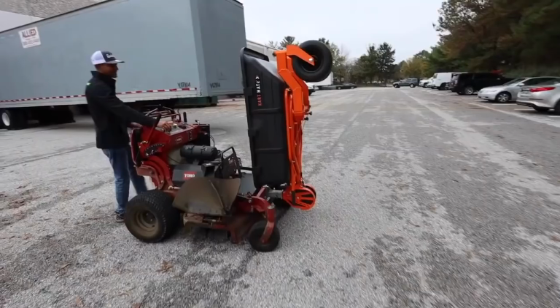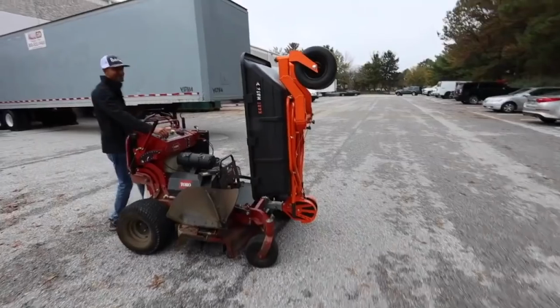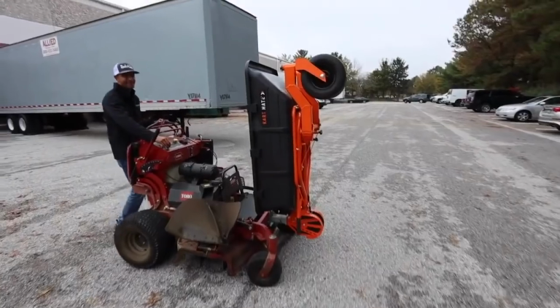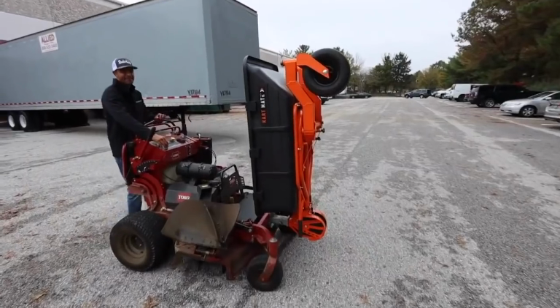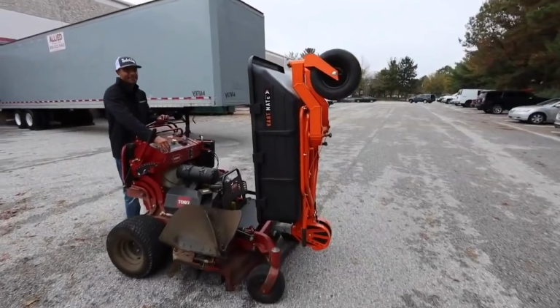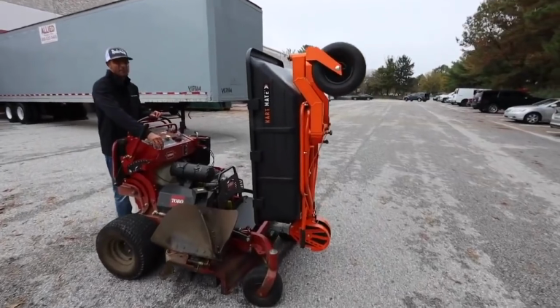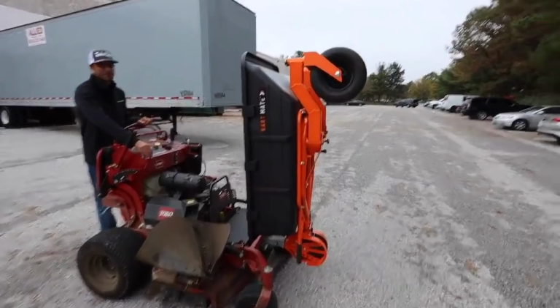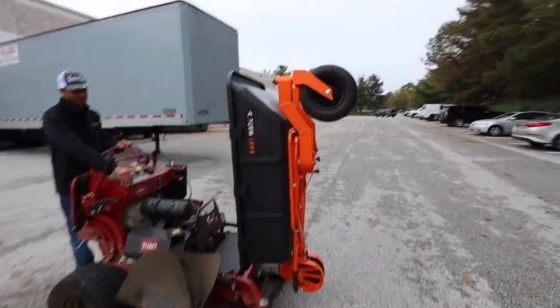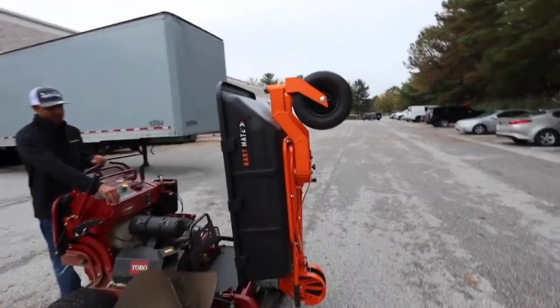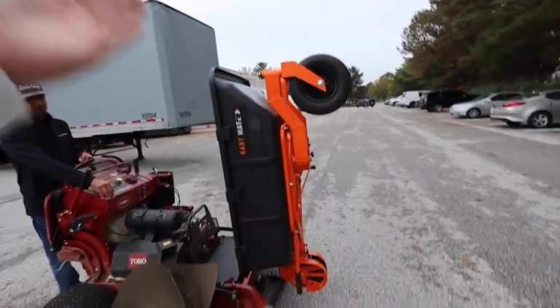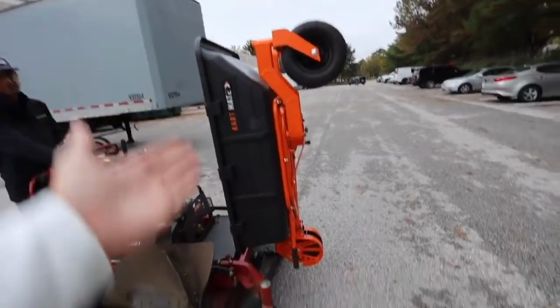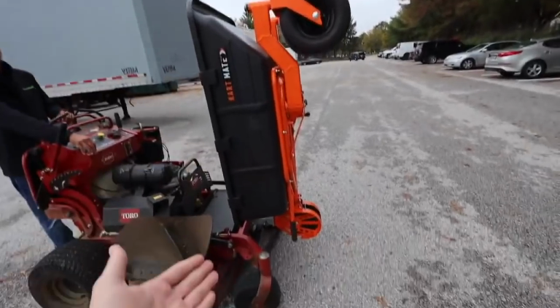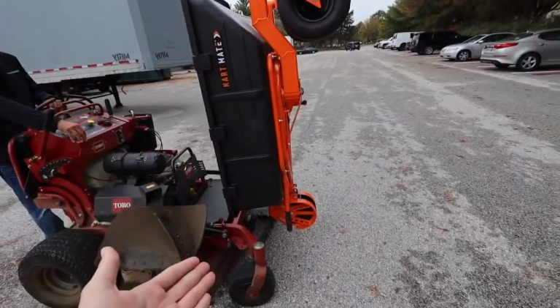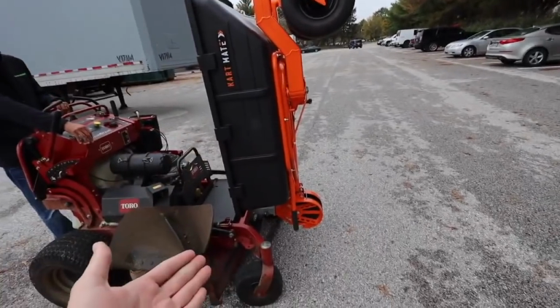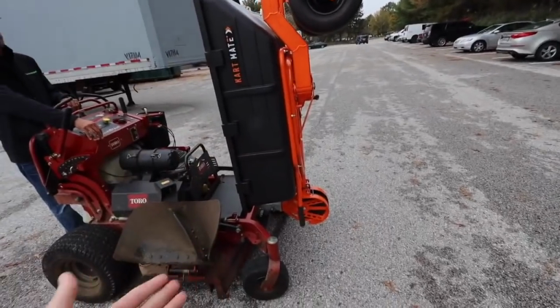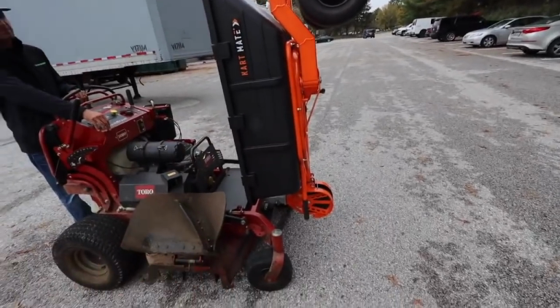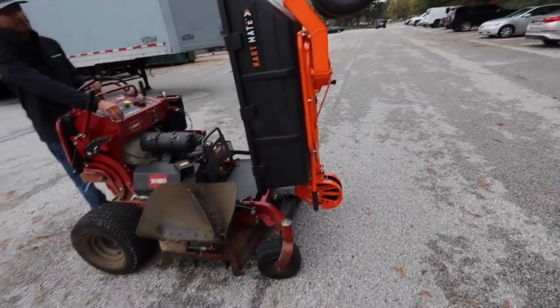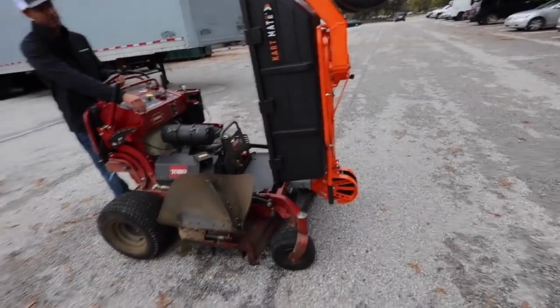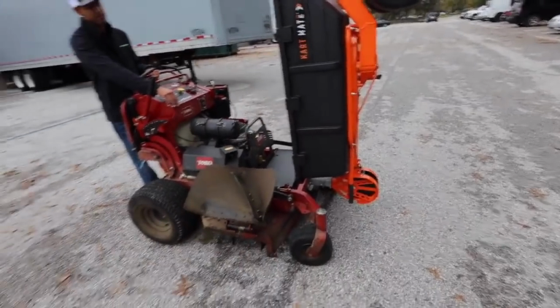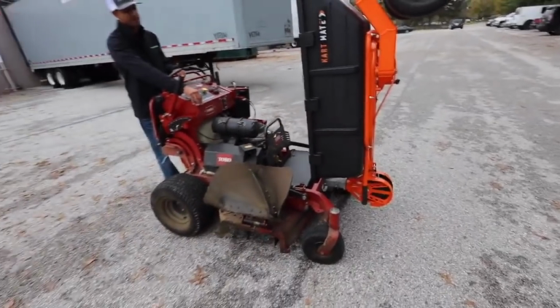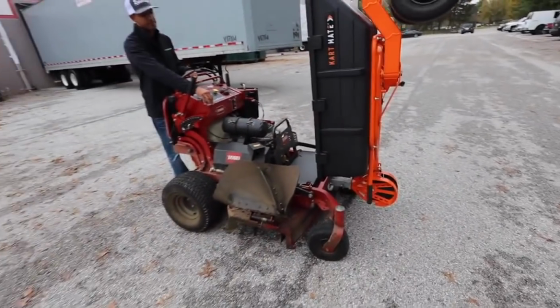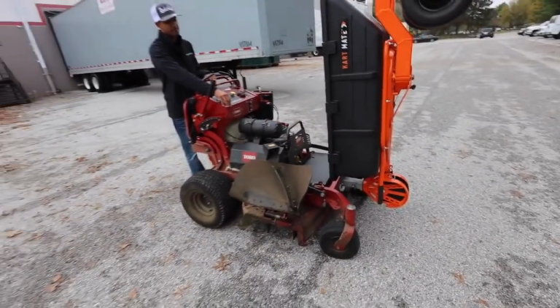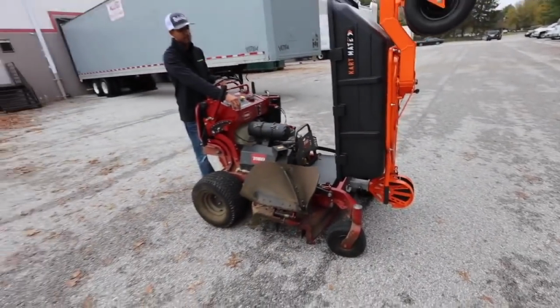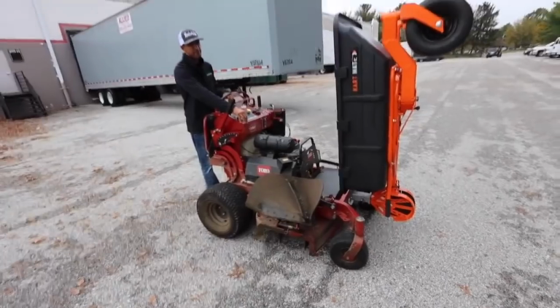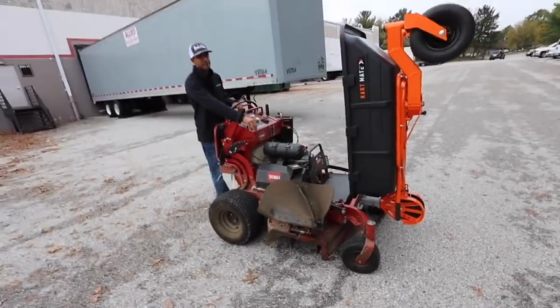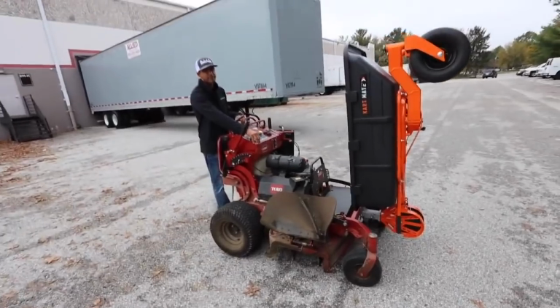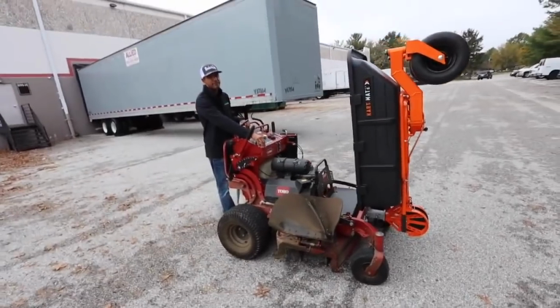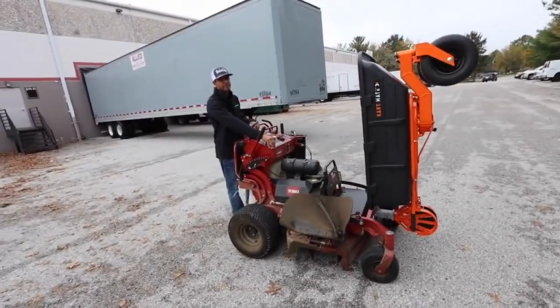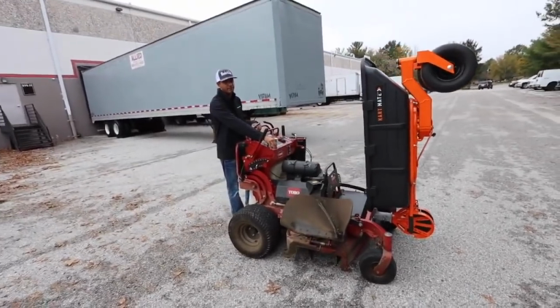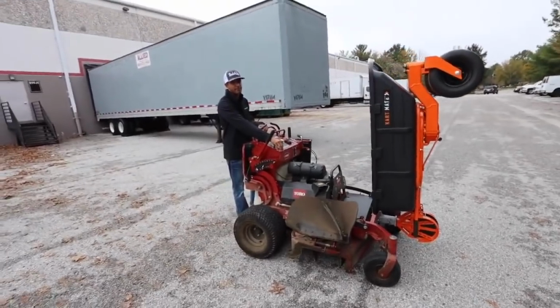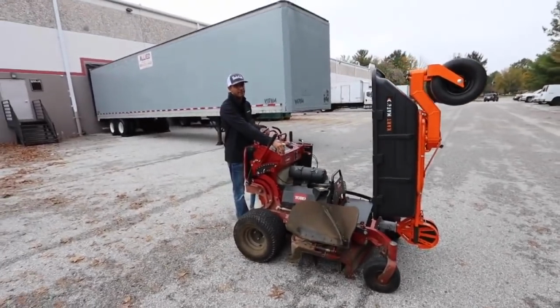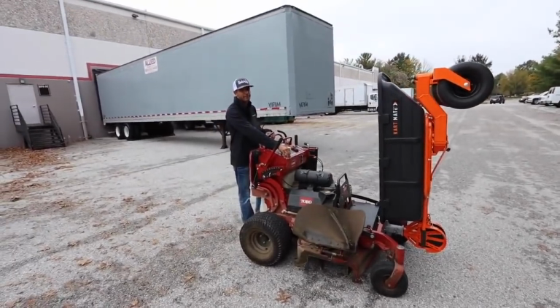So Naylor just put the cart mate in transport mode. Now he's going to show us the mower going up.